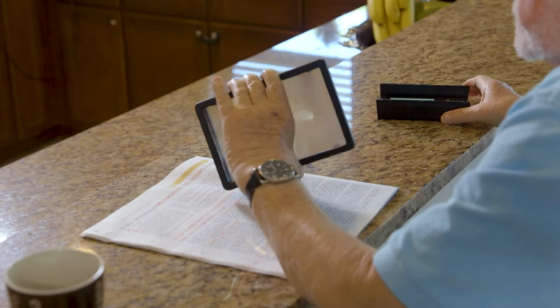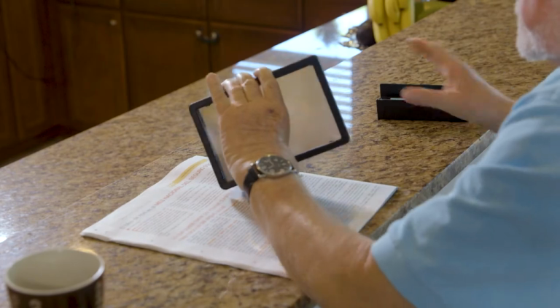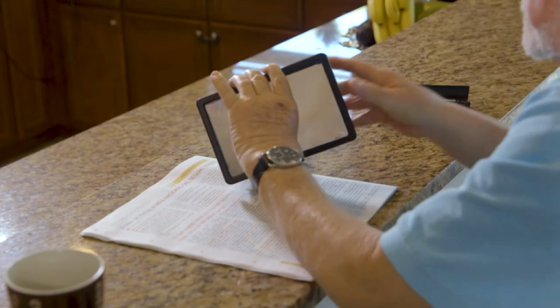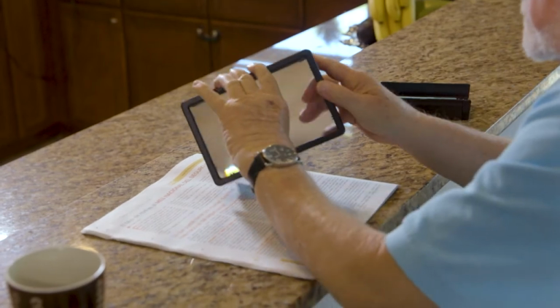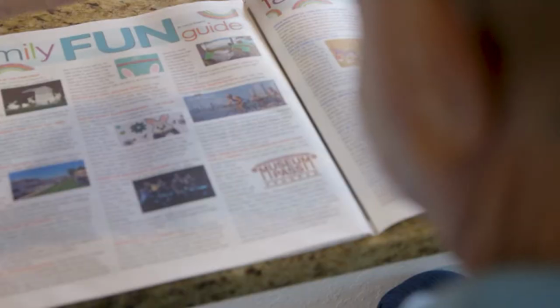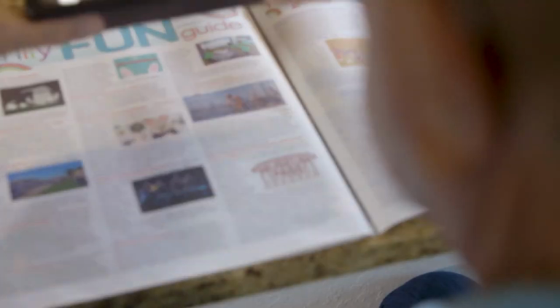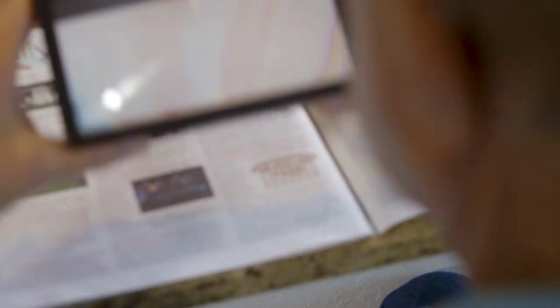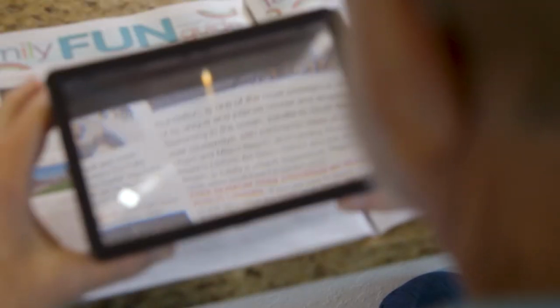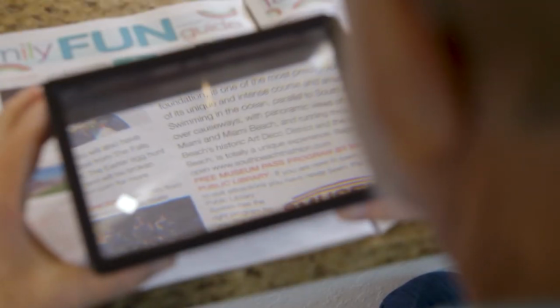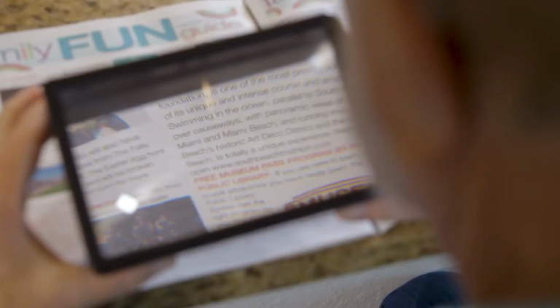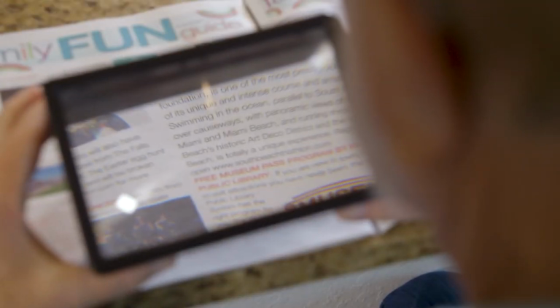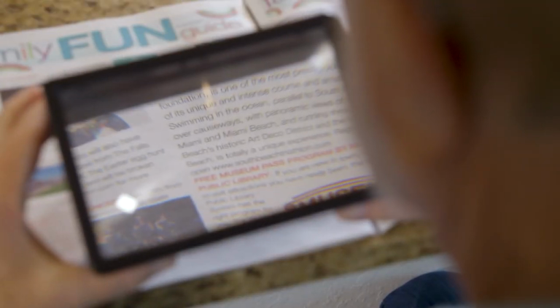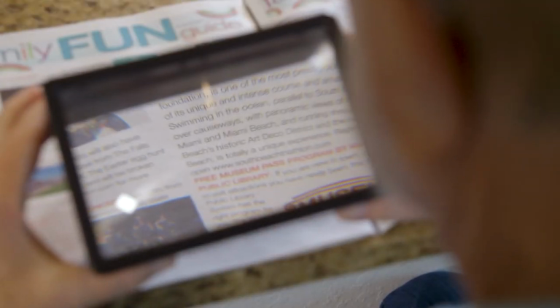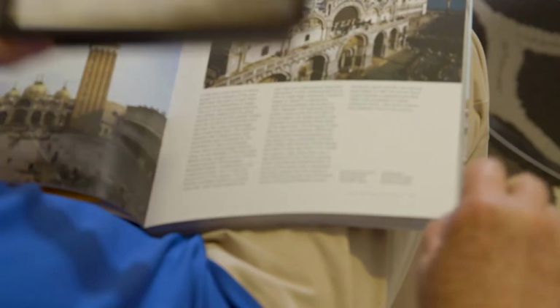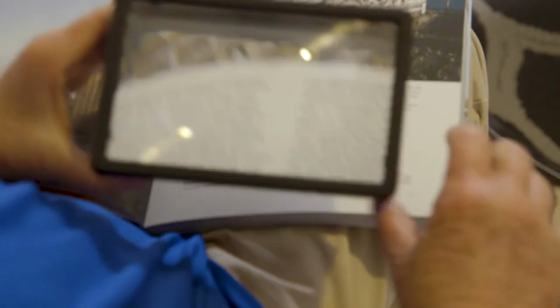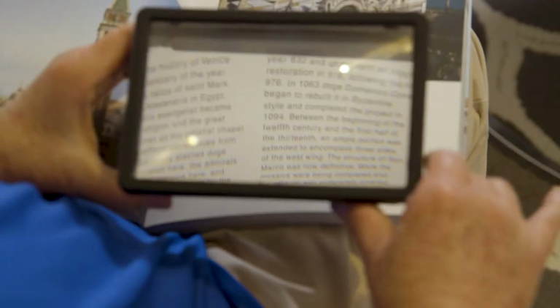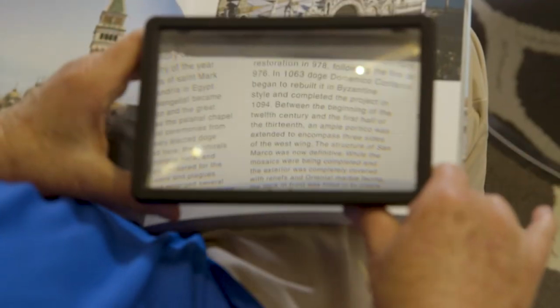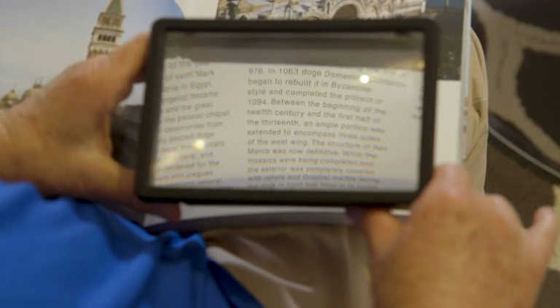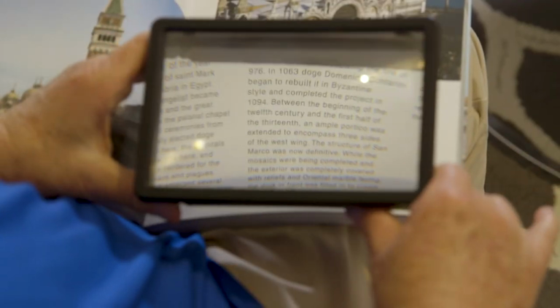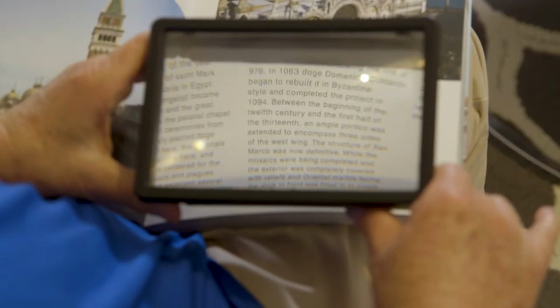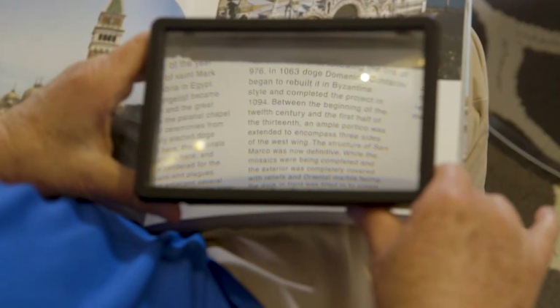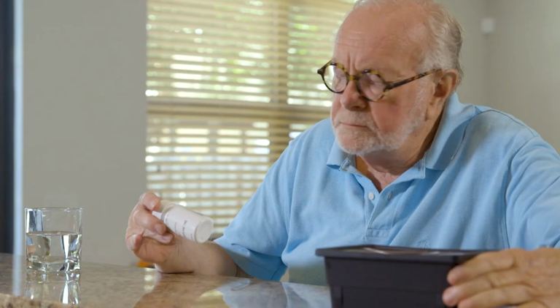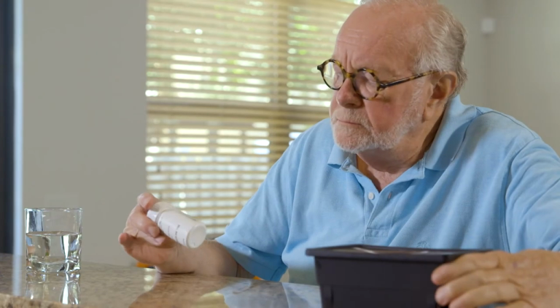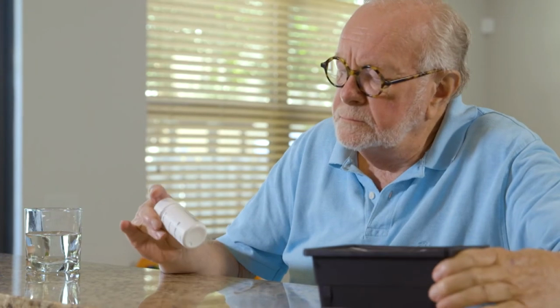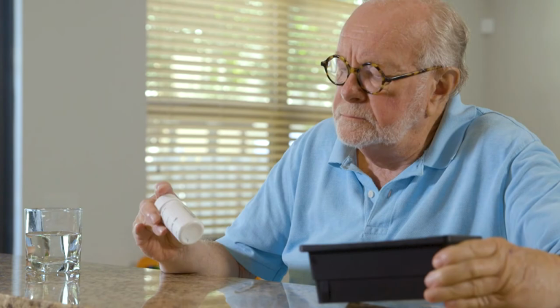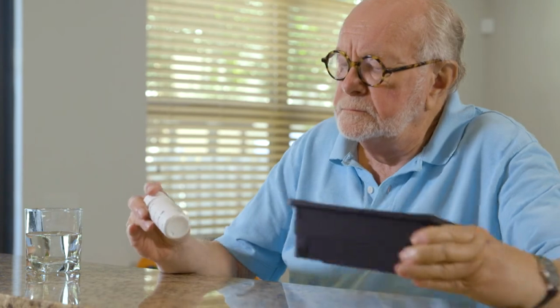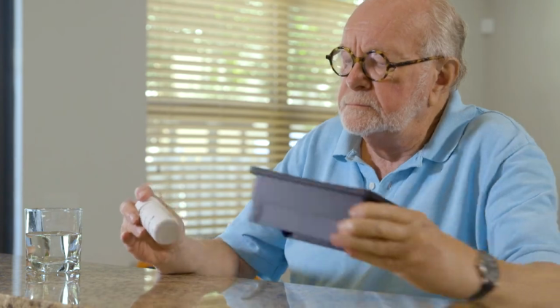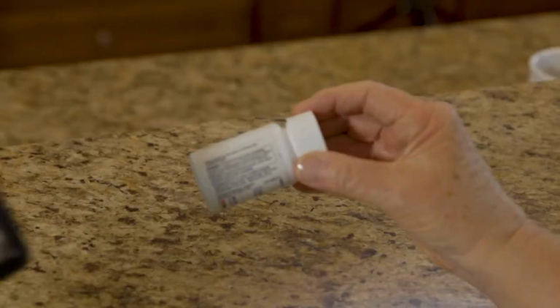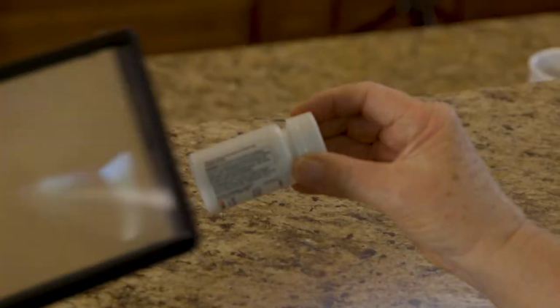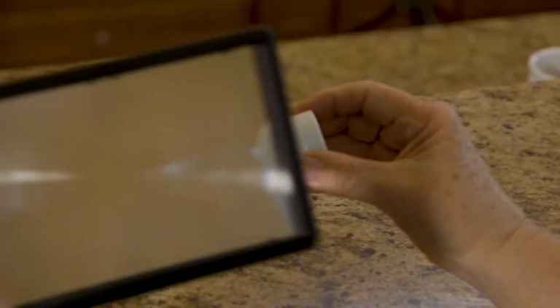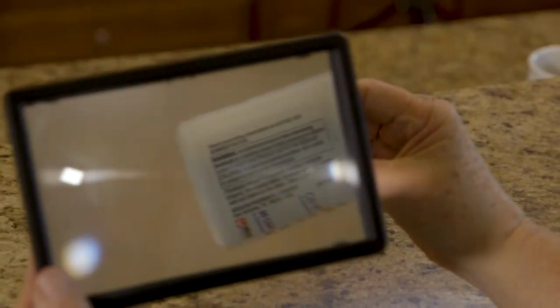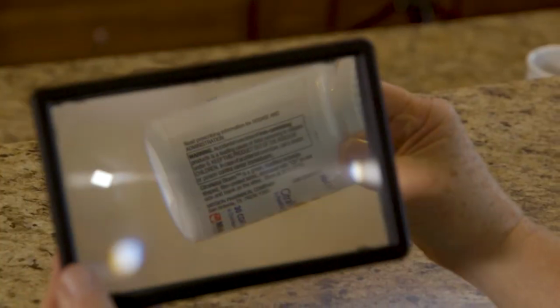Big Picture also magnifies fine printed newspapers, books, and magazines. It even works great for reading those small prescription bottles.